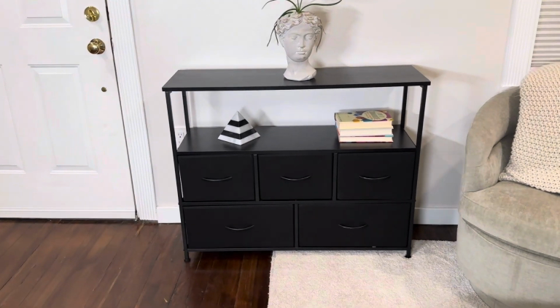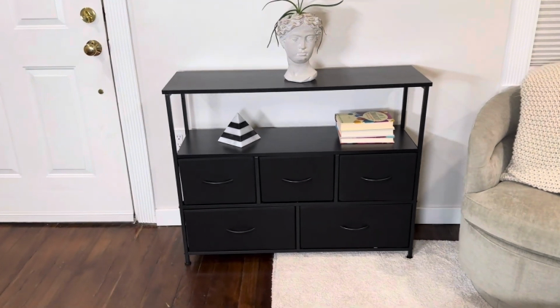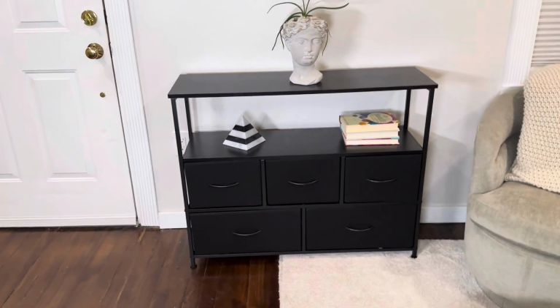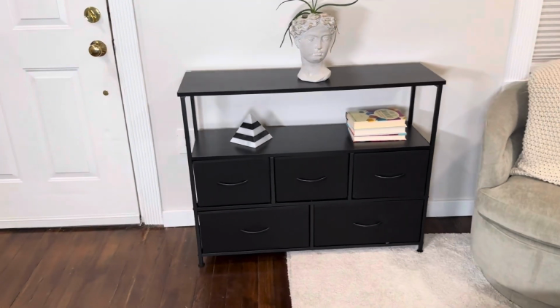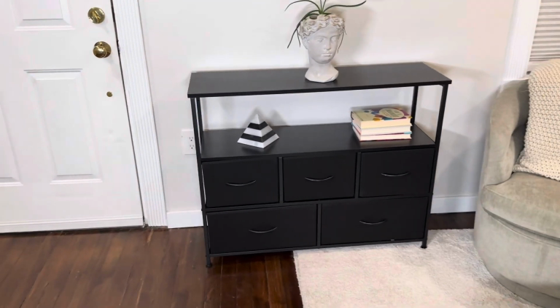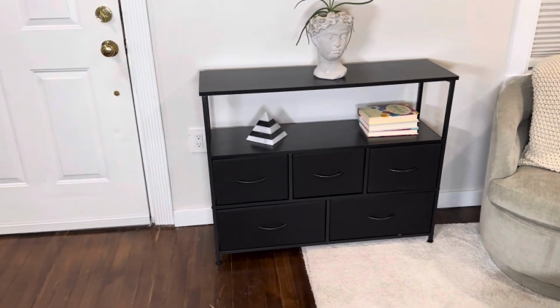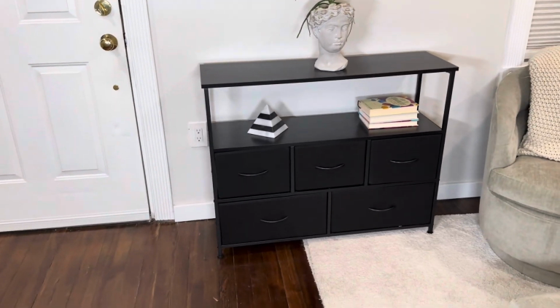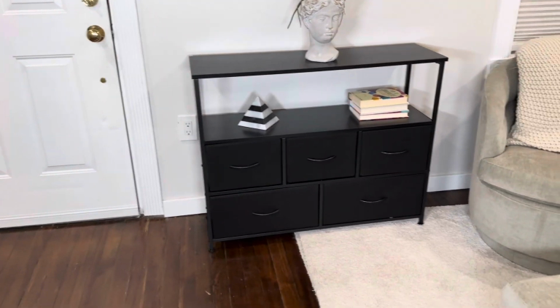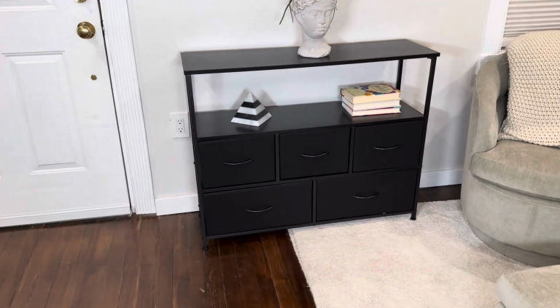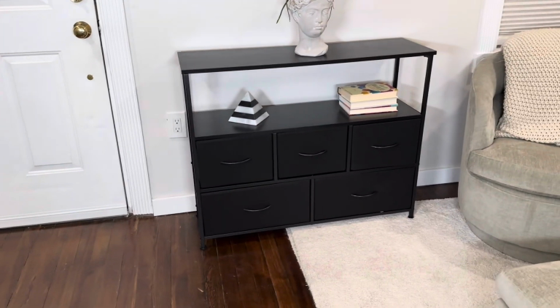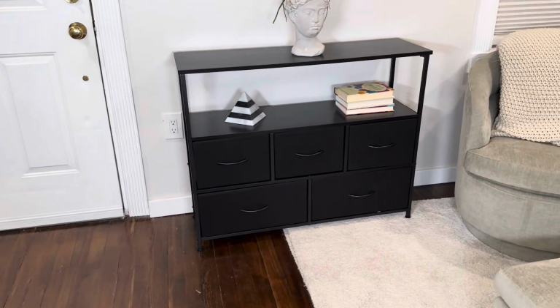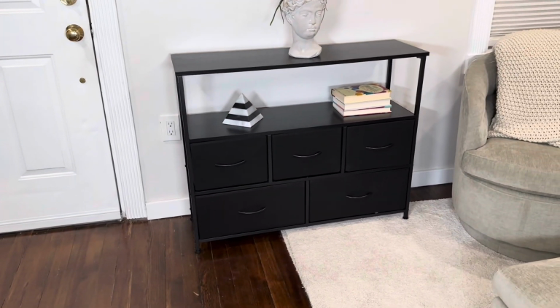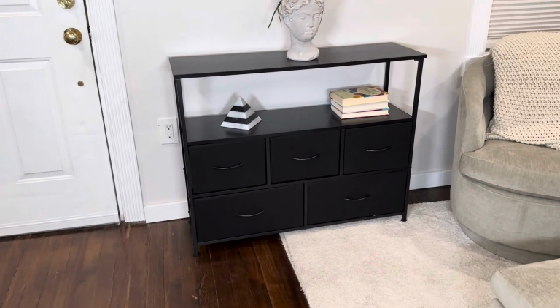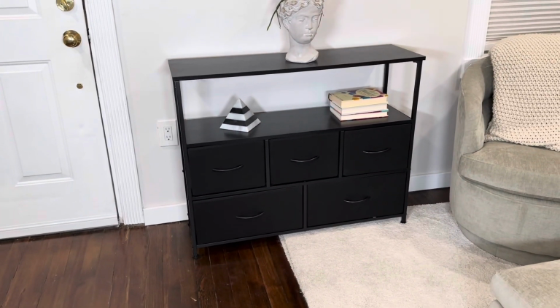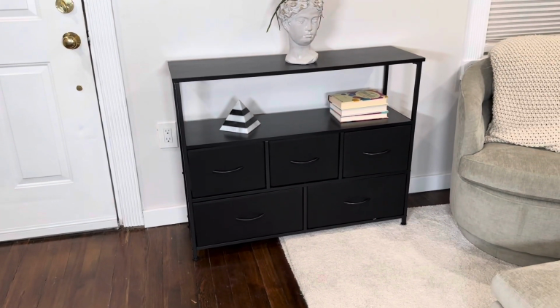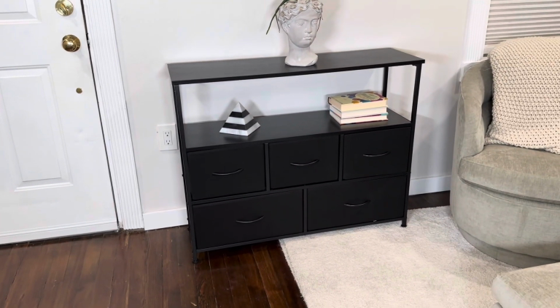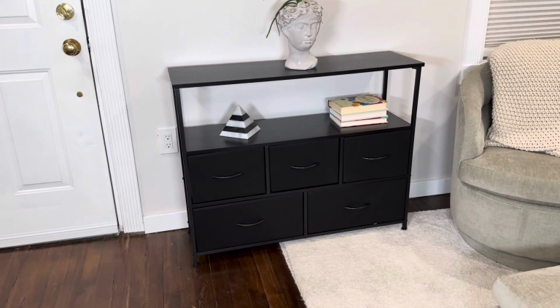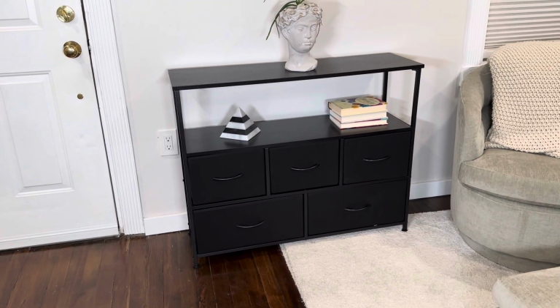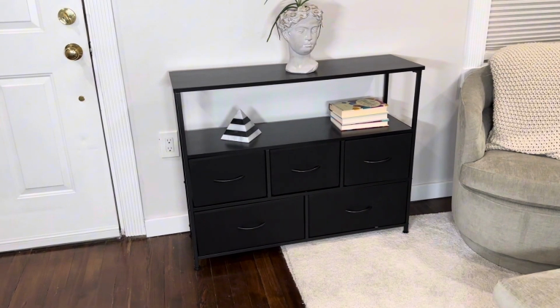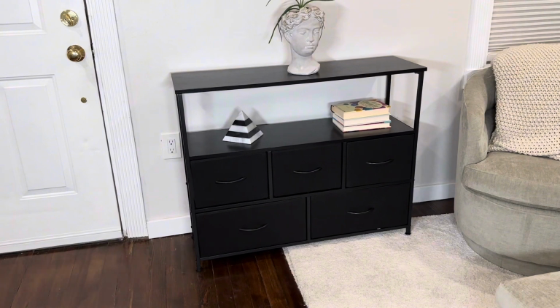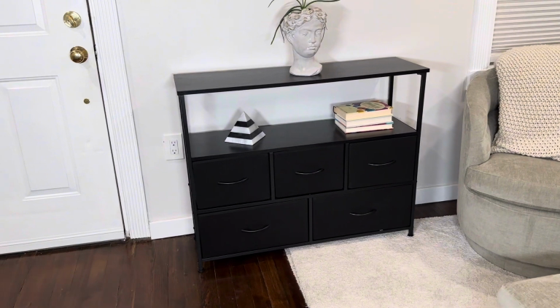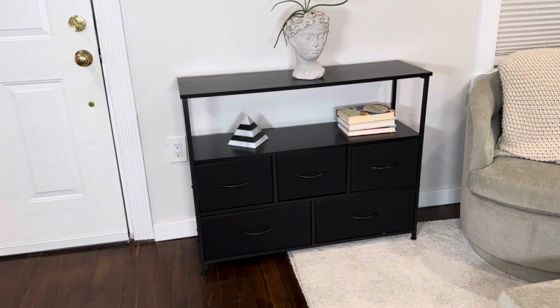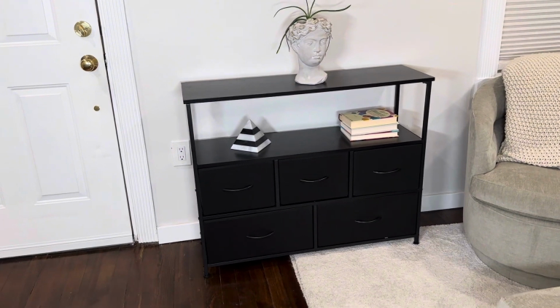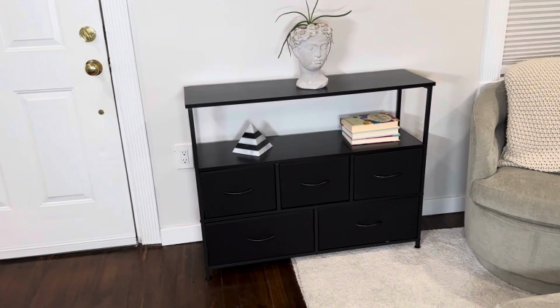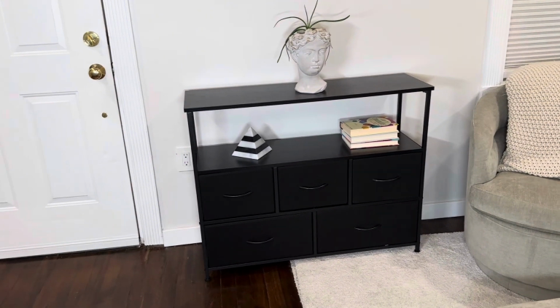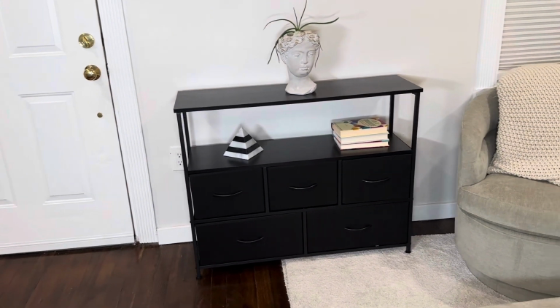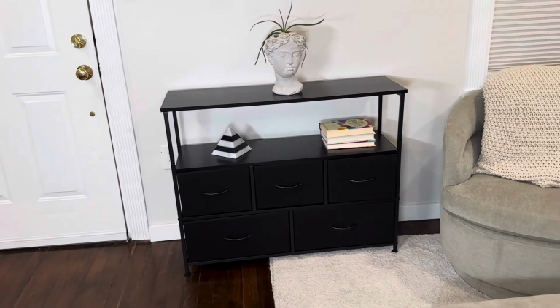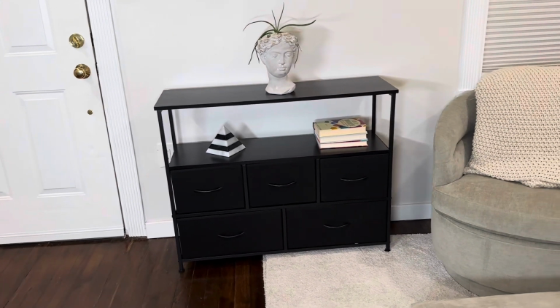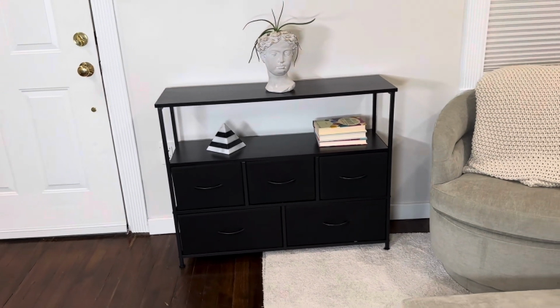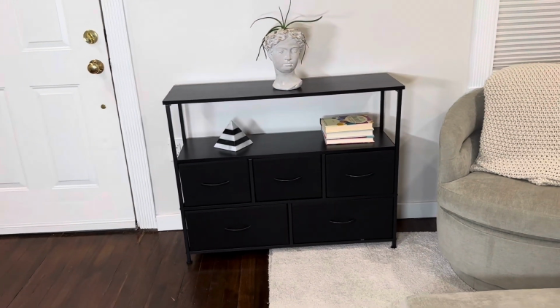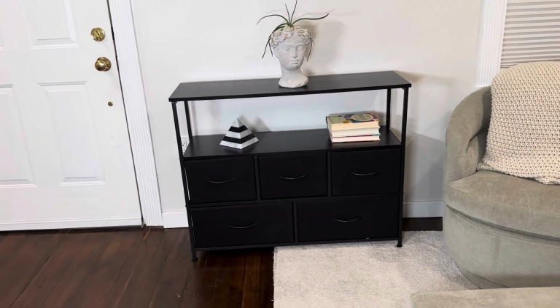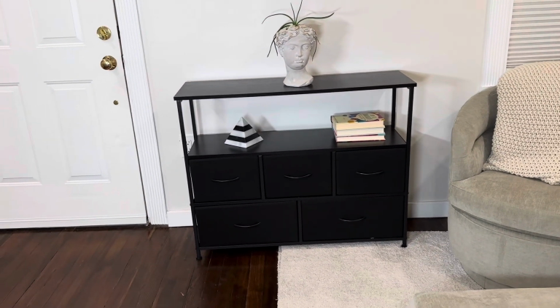Overall it's really great quality, it's on trend, it looks great, very easy to assemble, and it works really well.